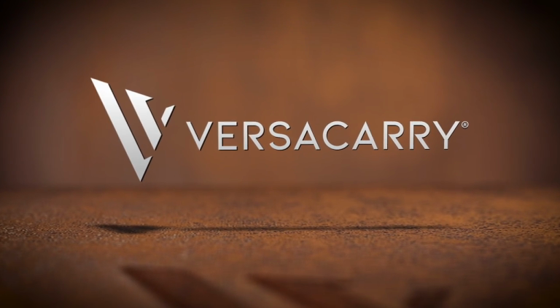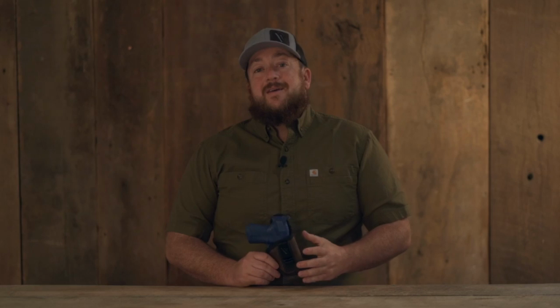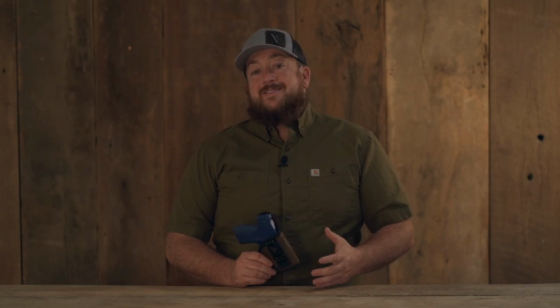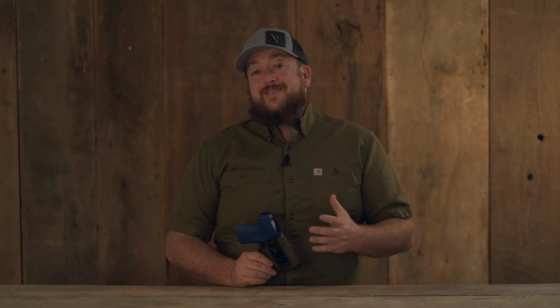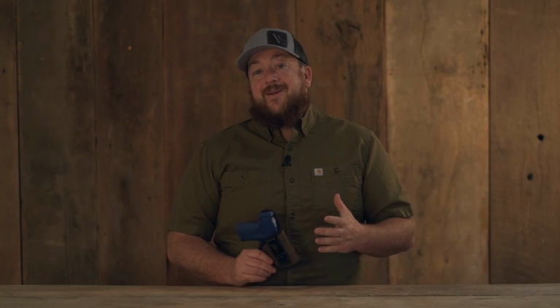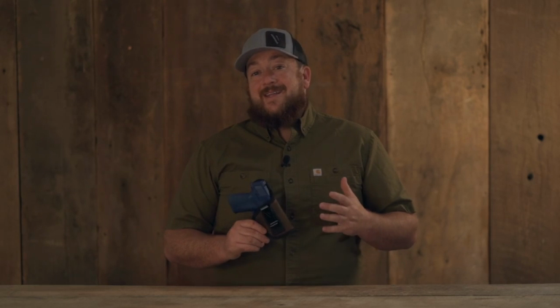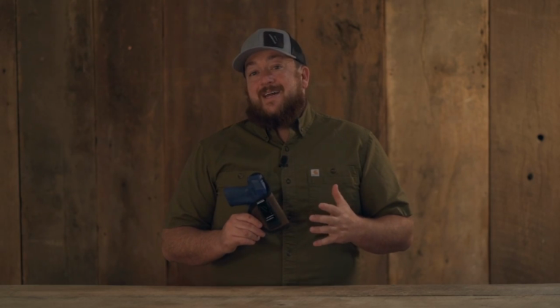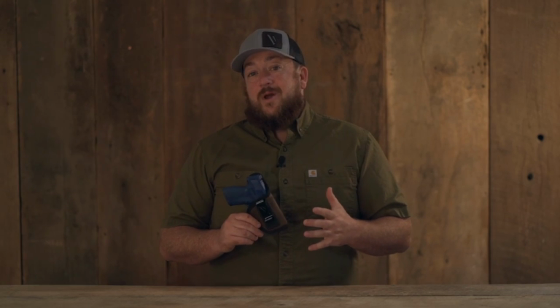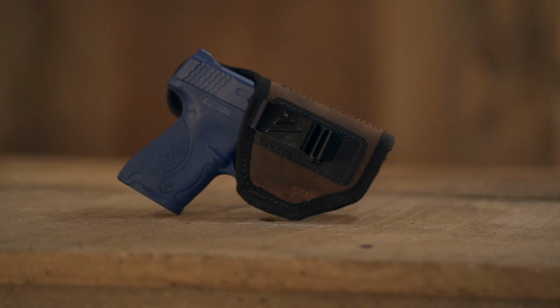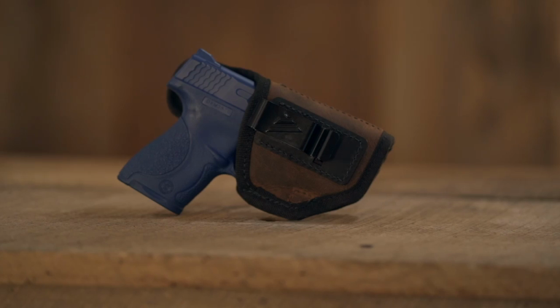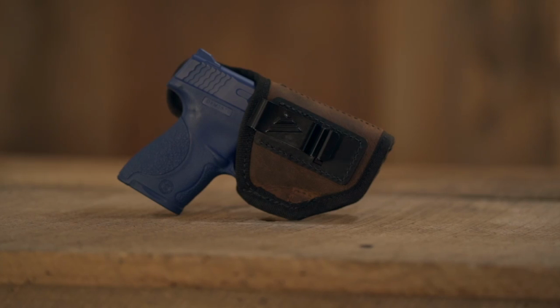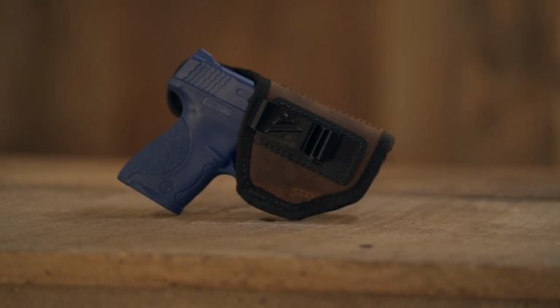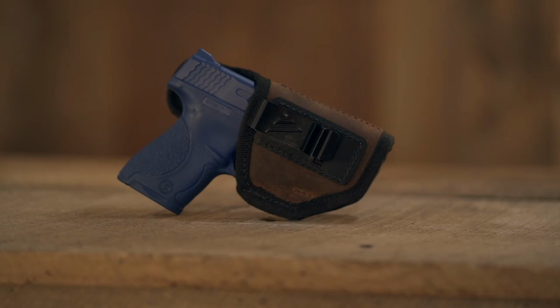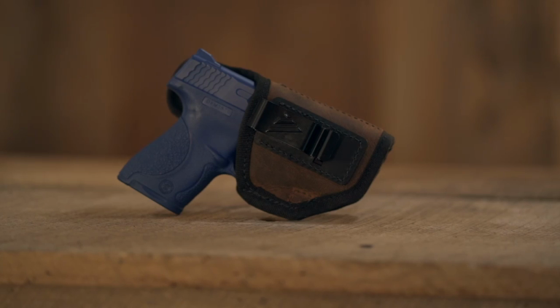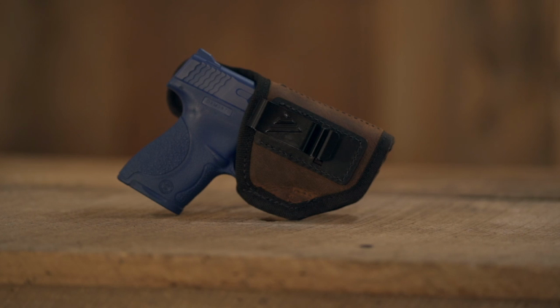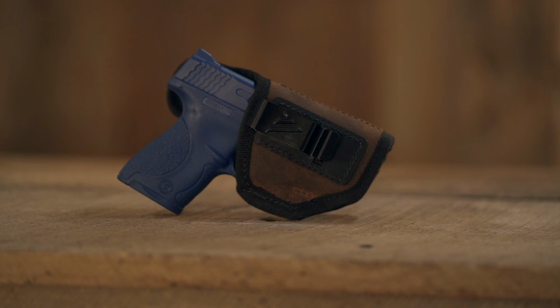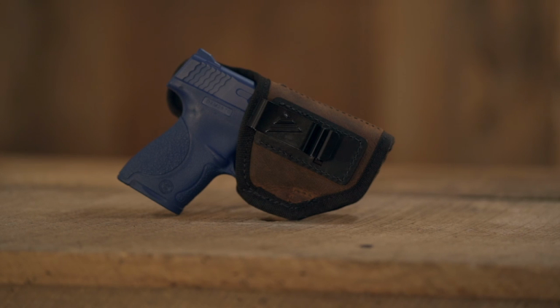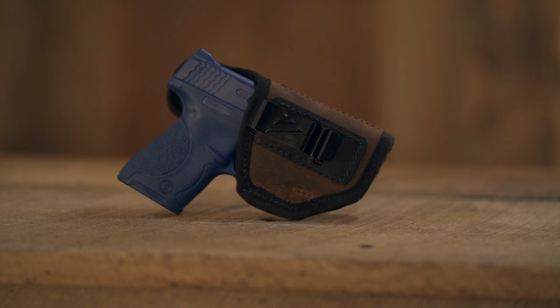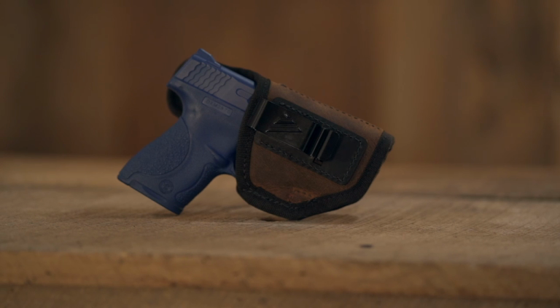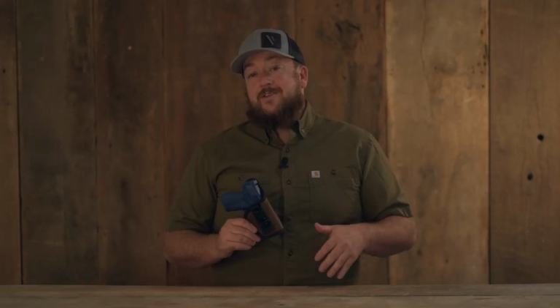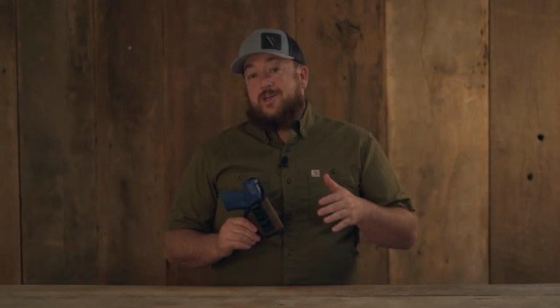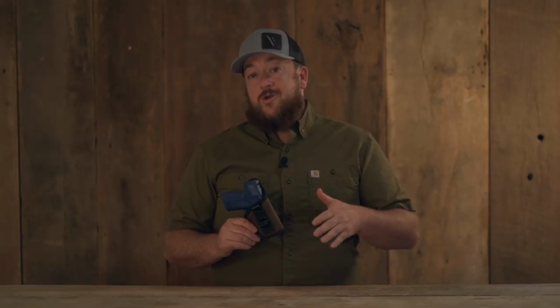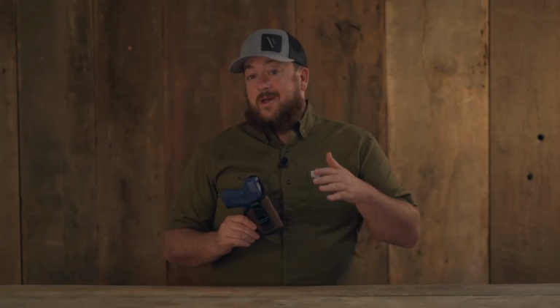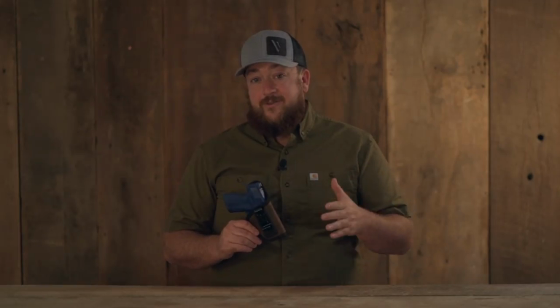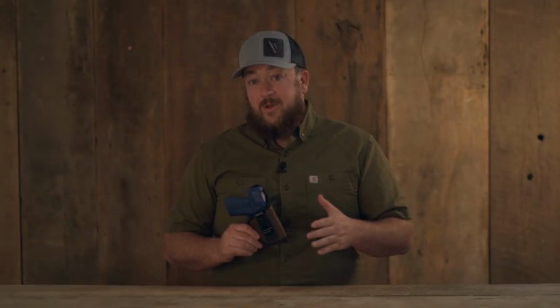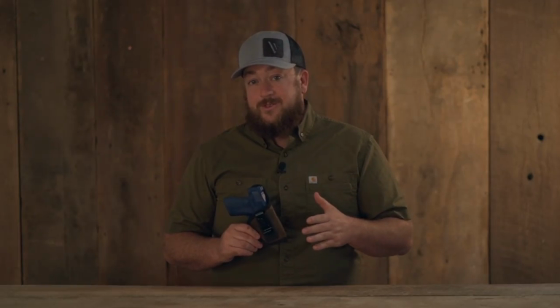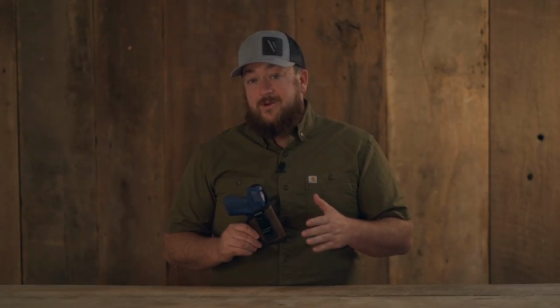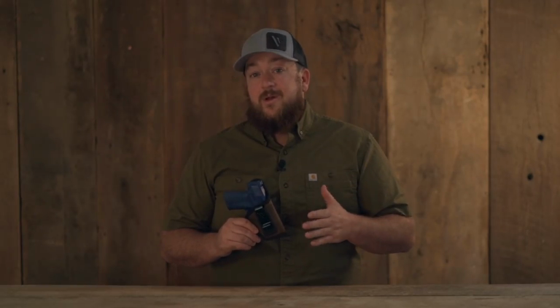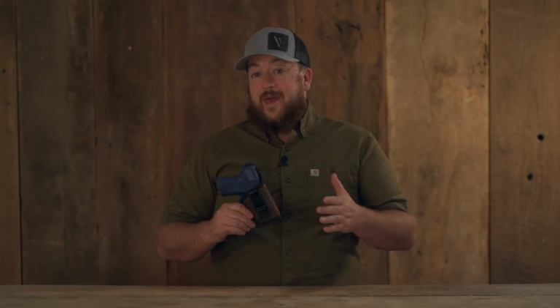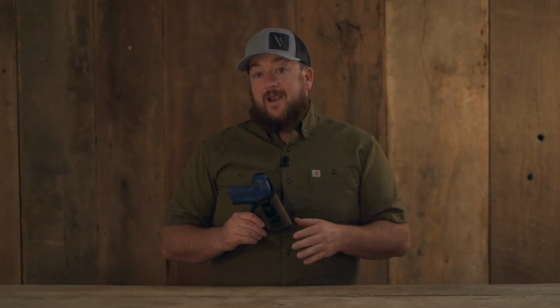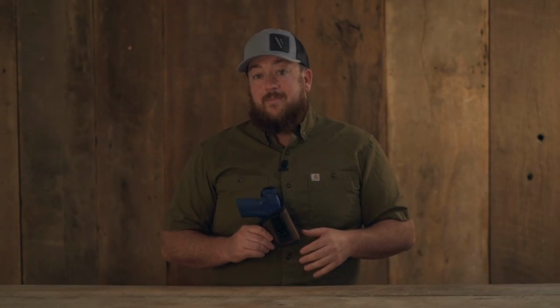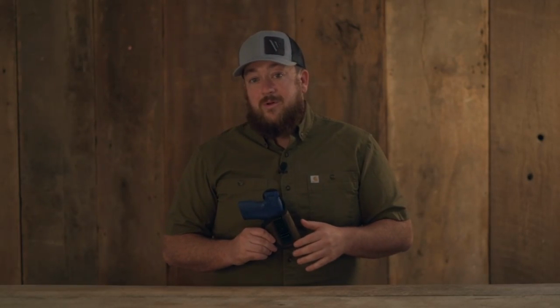The Delta Carry inside the waistband holster from VersaCarry is a perfect blend of a secure, comfortable holster without a lot of bulk.